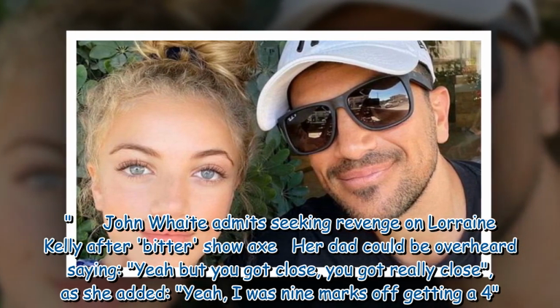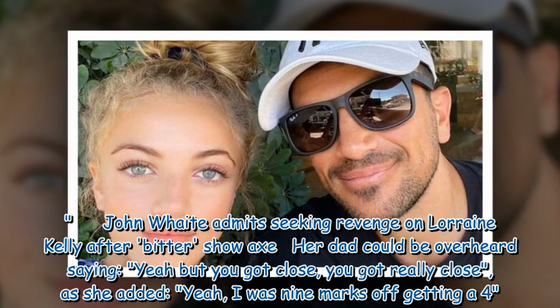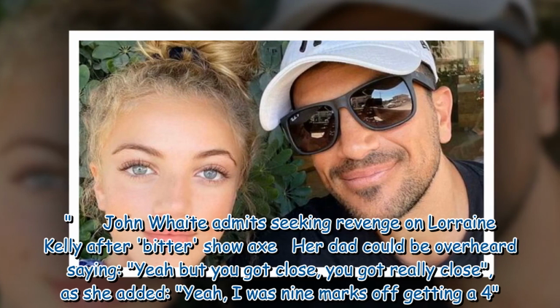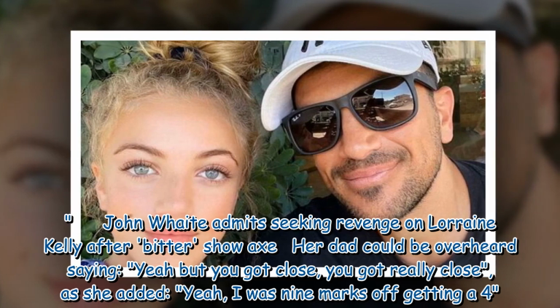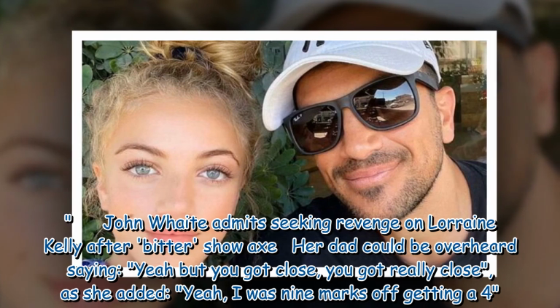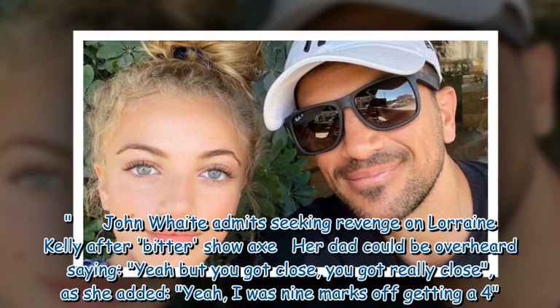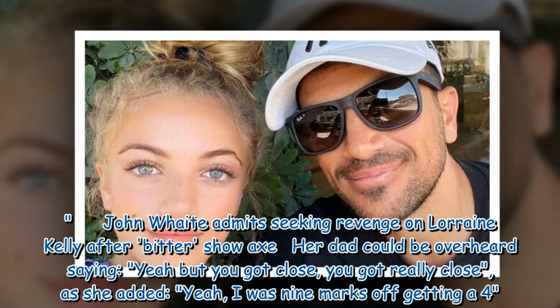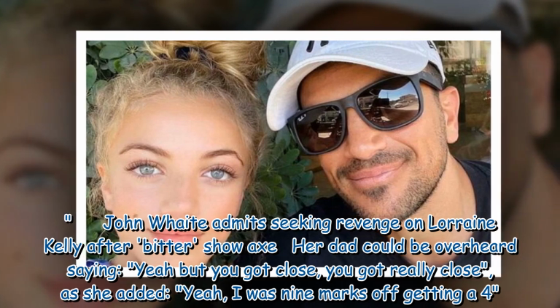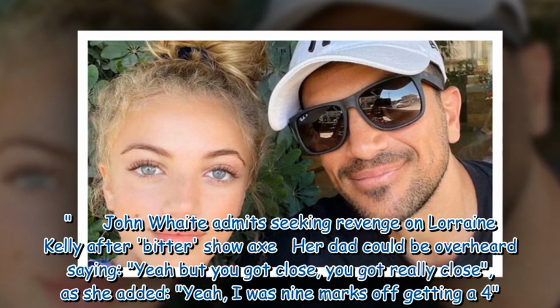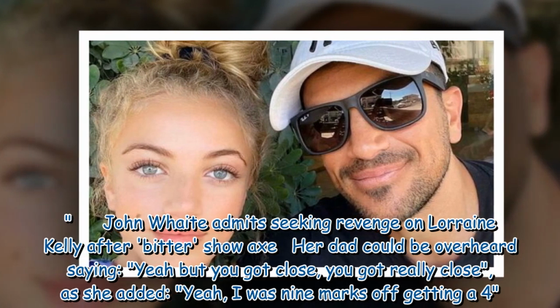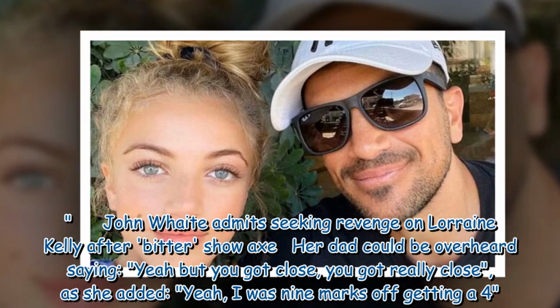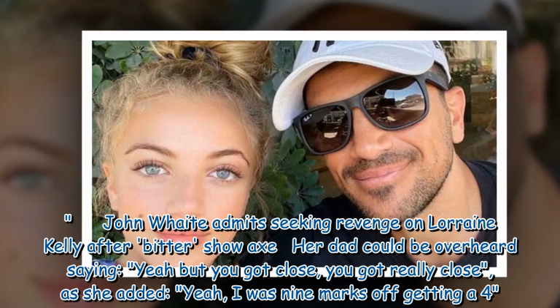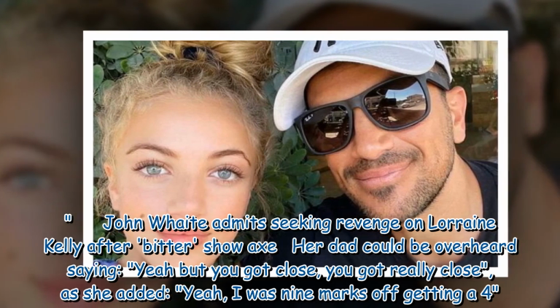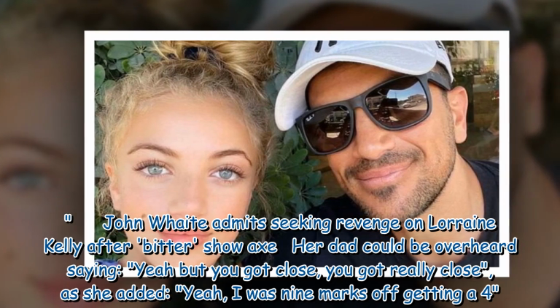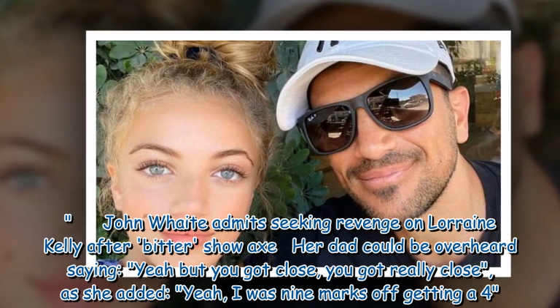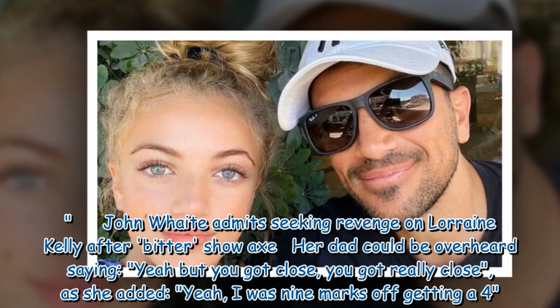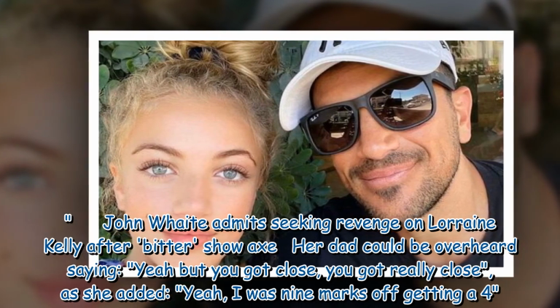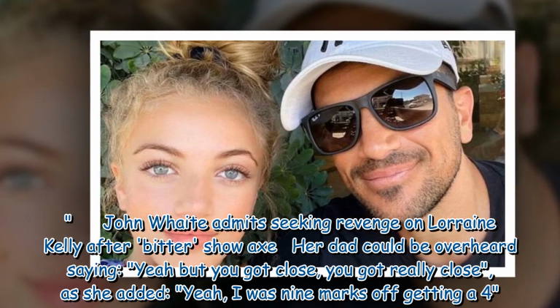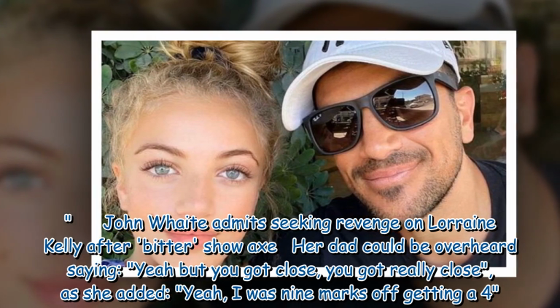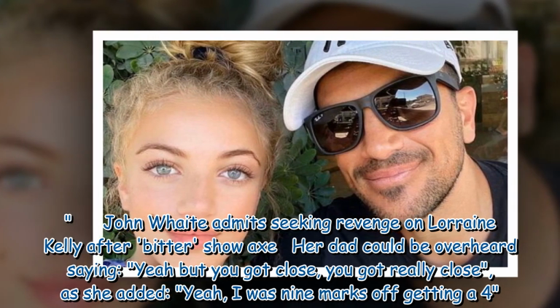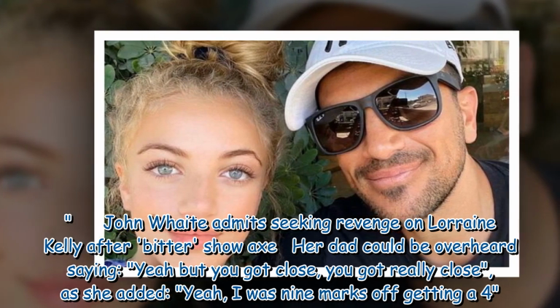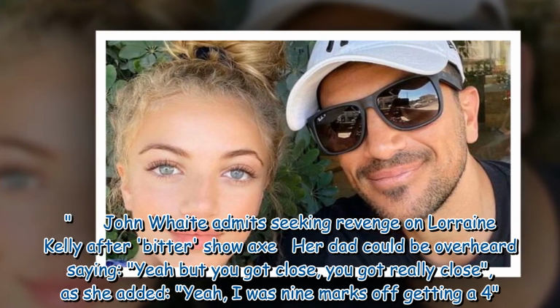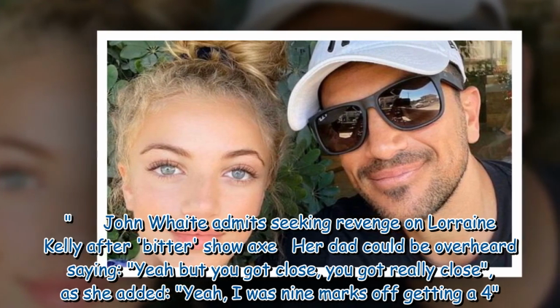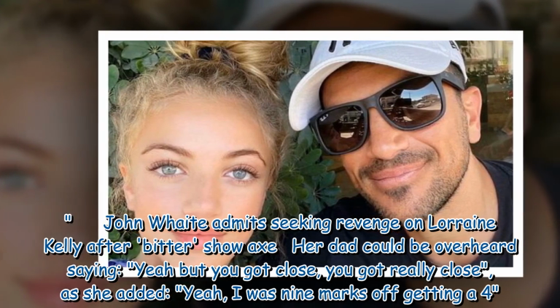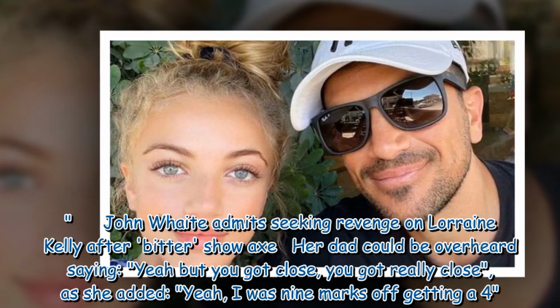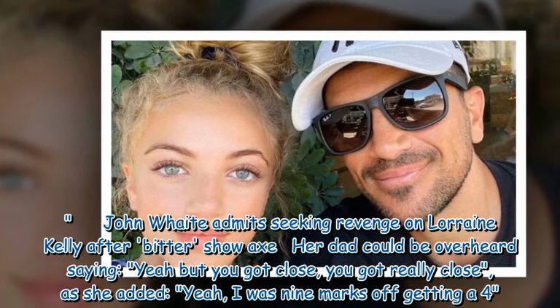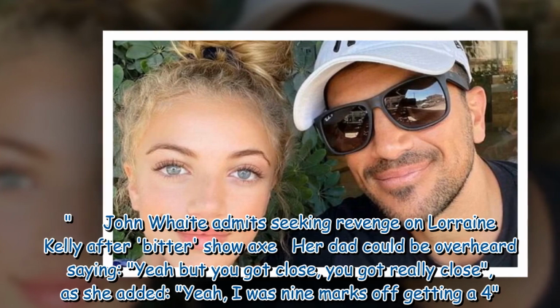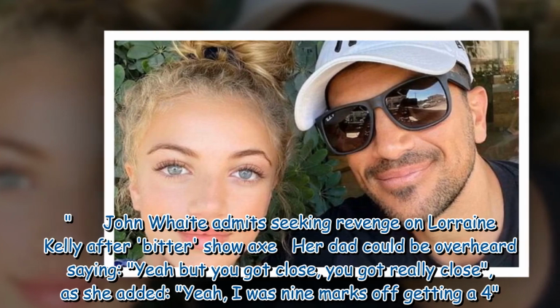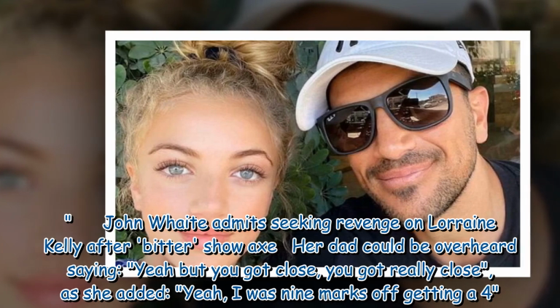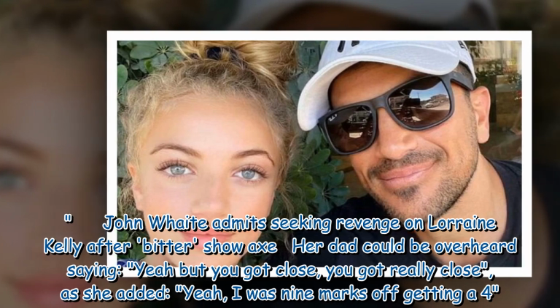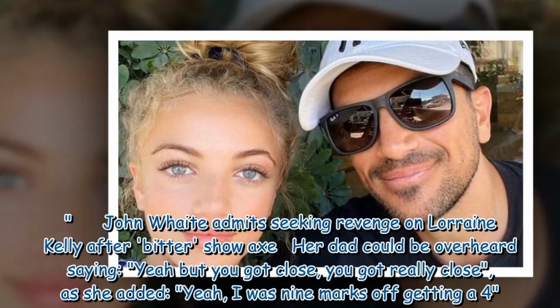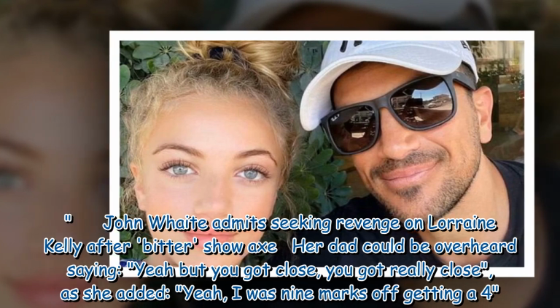Her dad could be overheard saying, 'Yeah, but you got close, you got really close,' as she added, 'Yeah, I was 9 marks off getting a 4.'